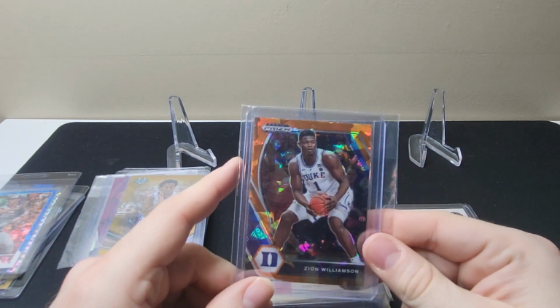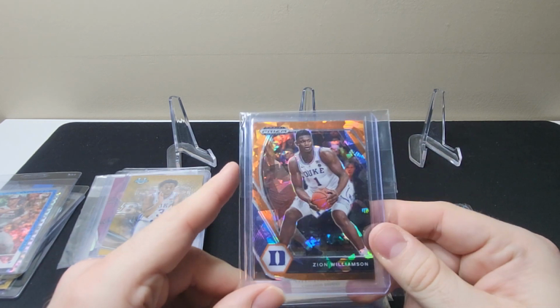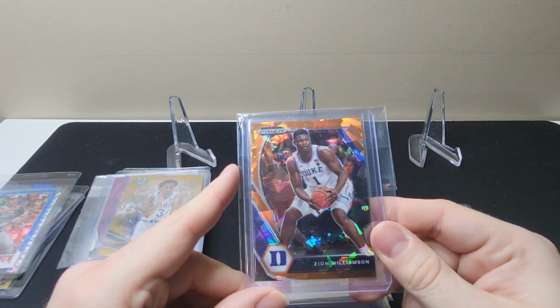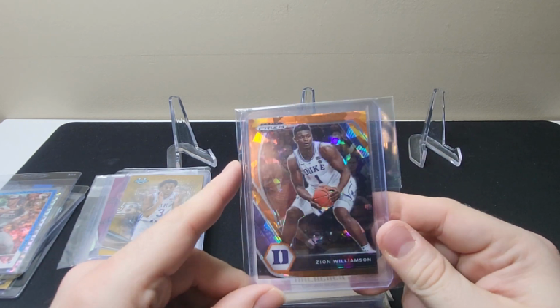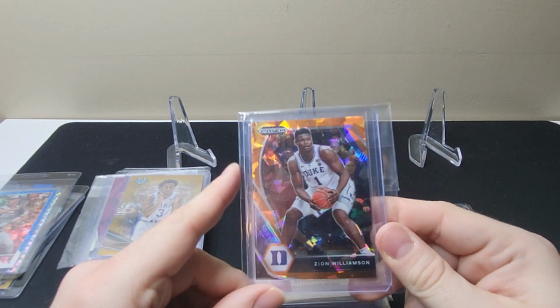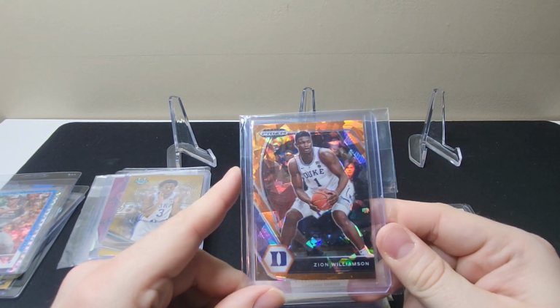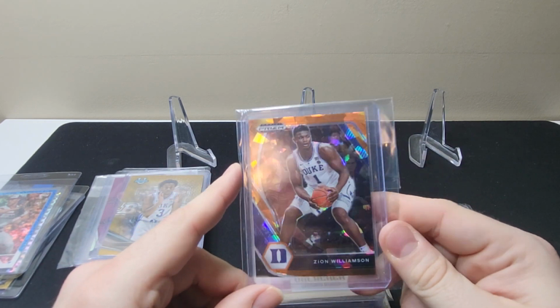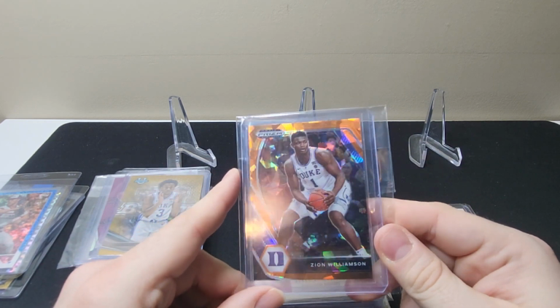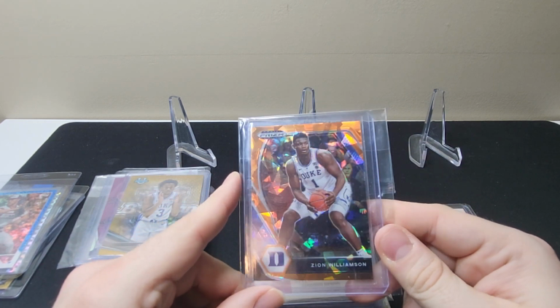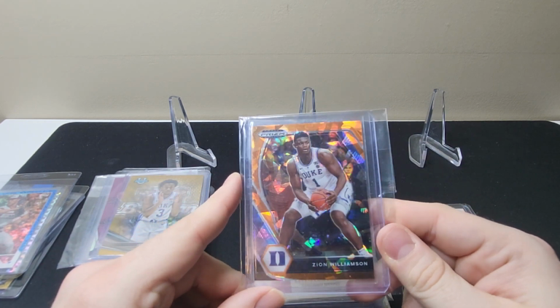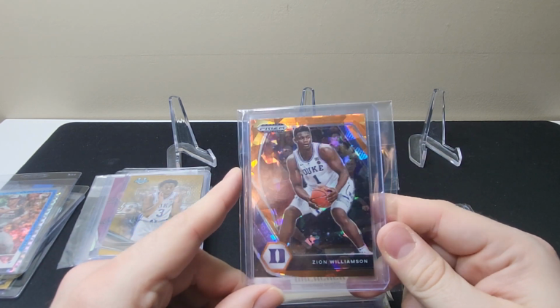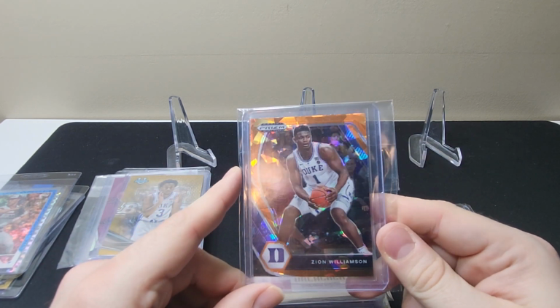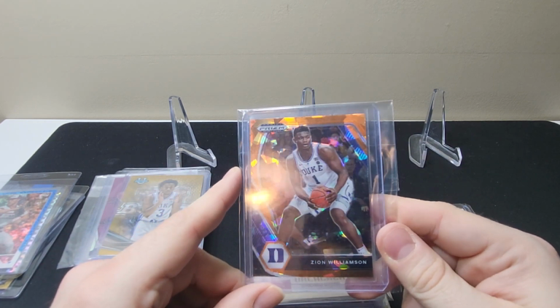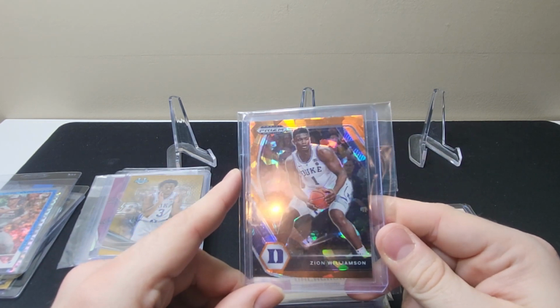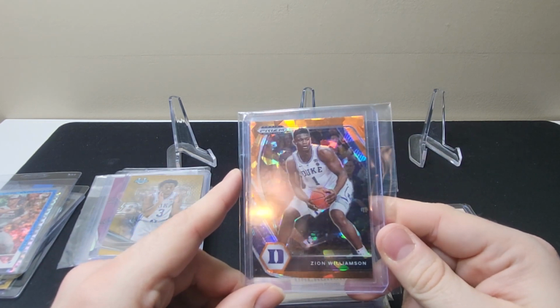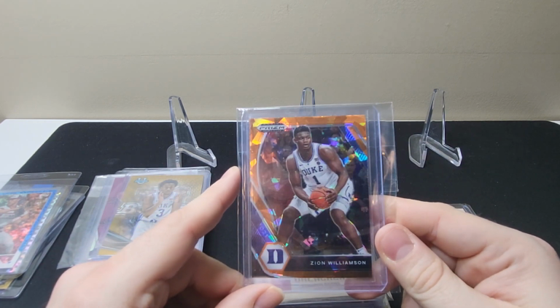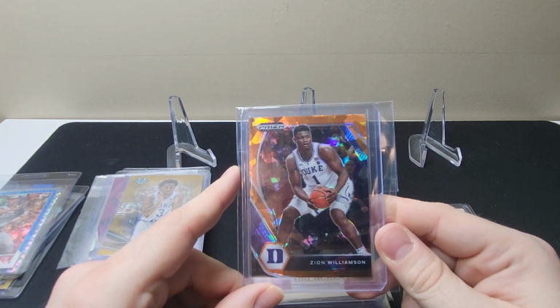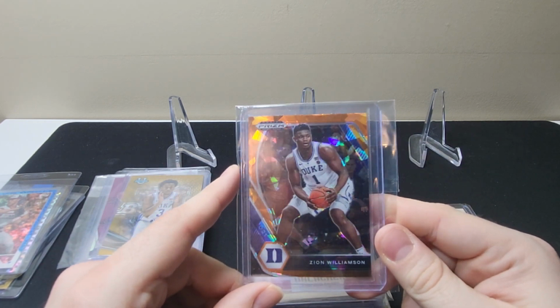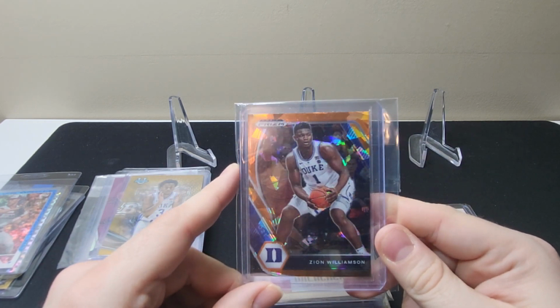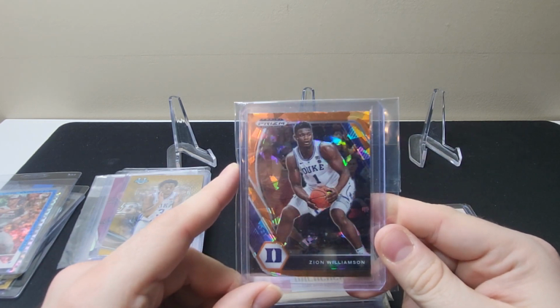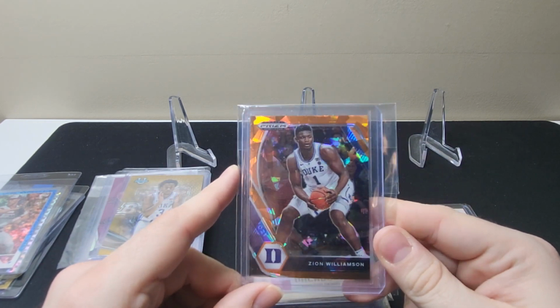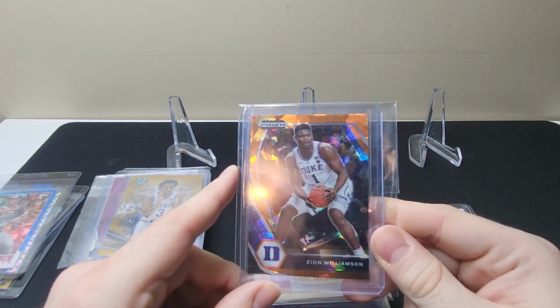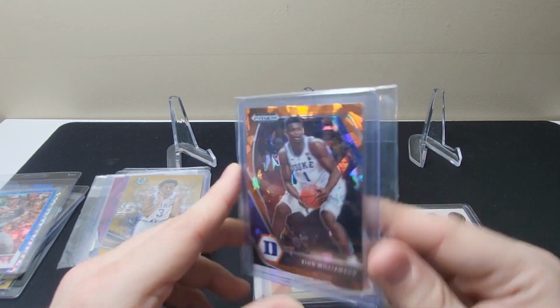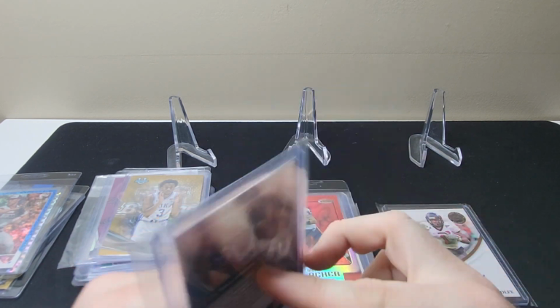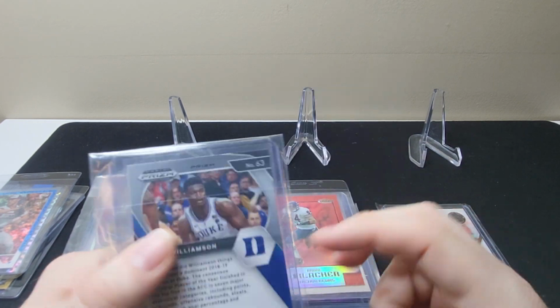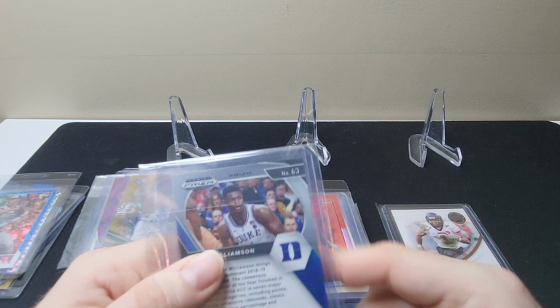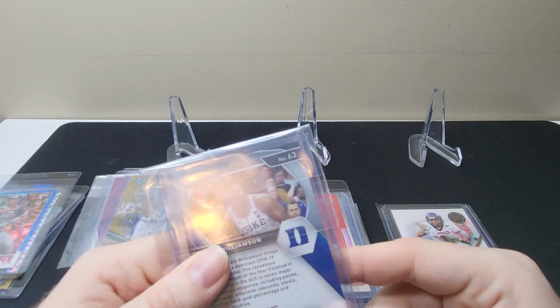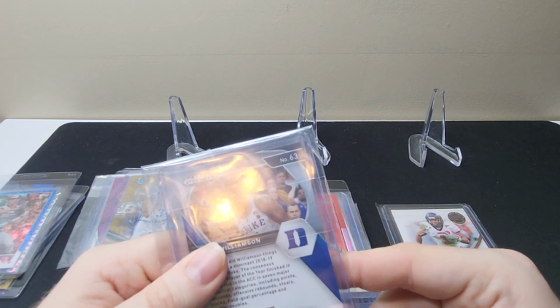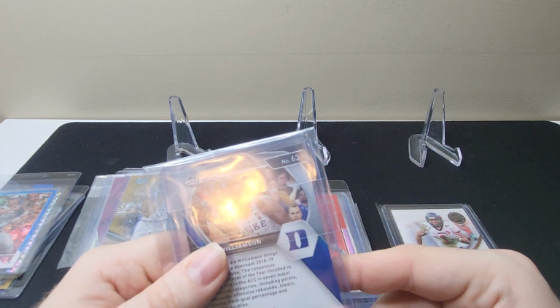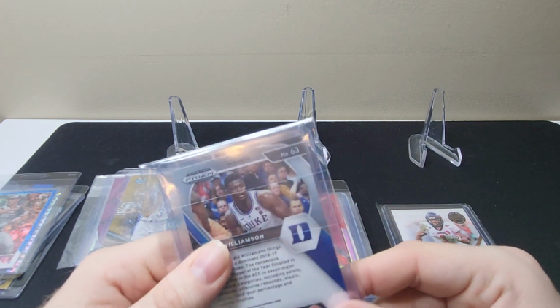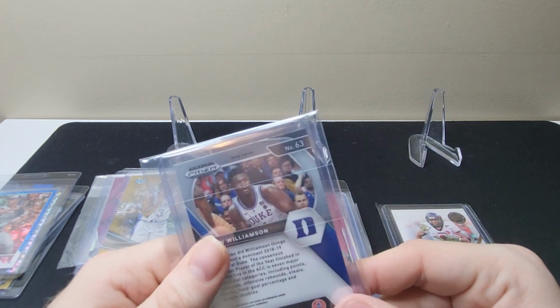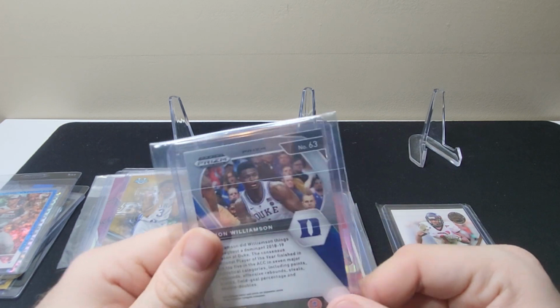Zion Williamson Orange Cracked Ice Prism Draft Picks, $21.